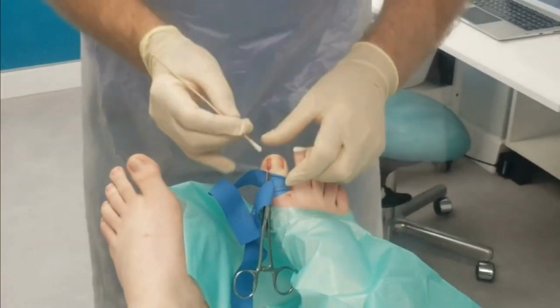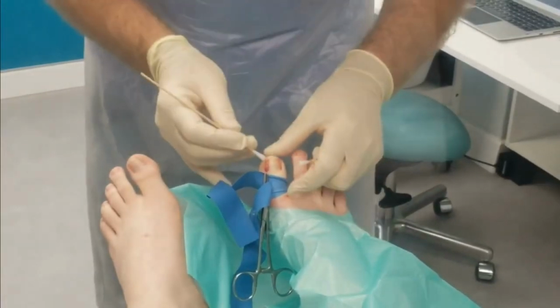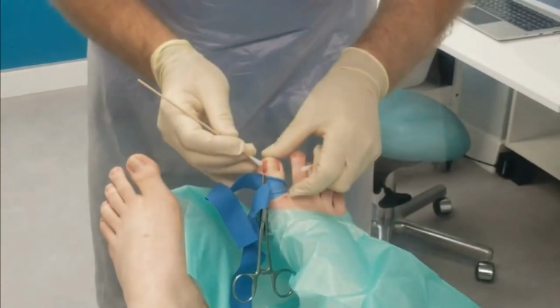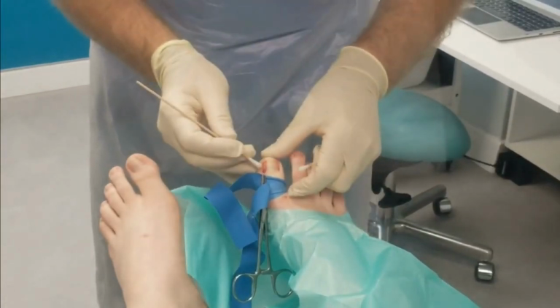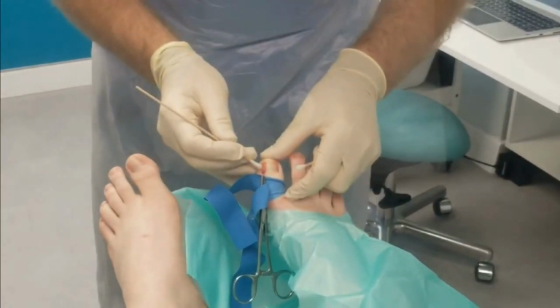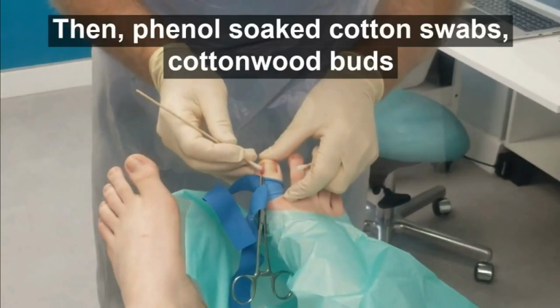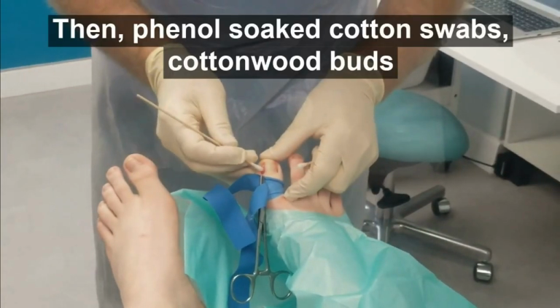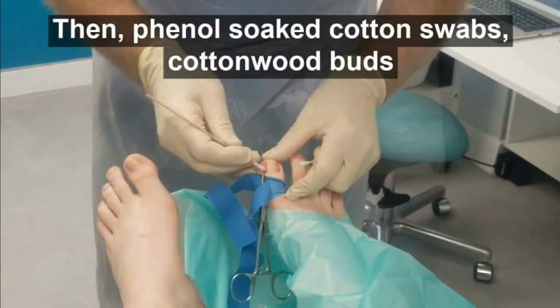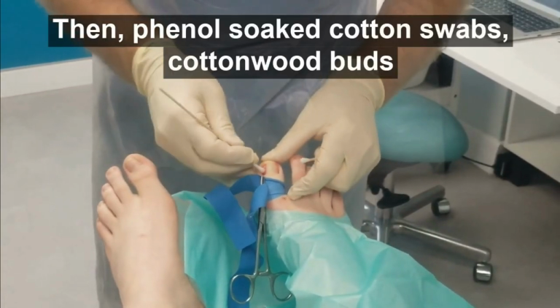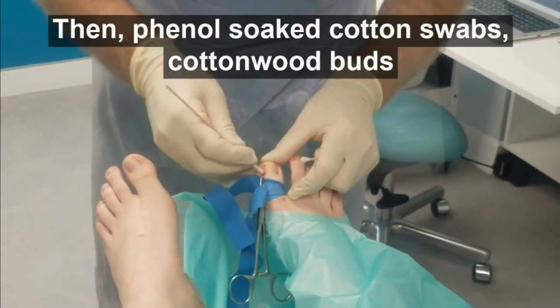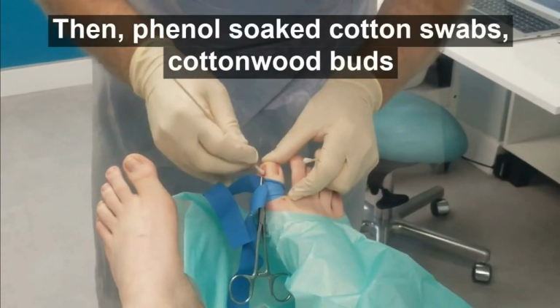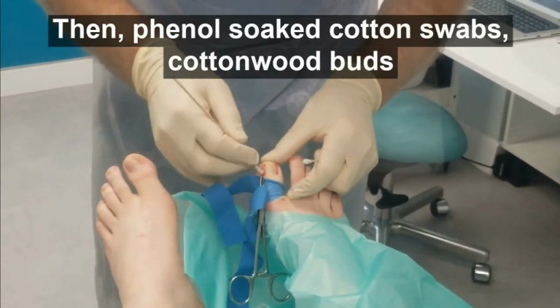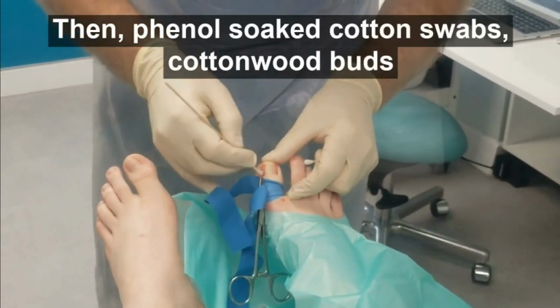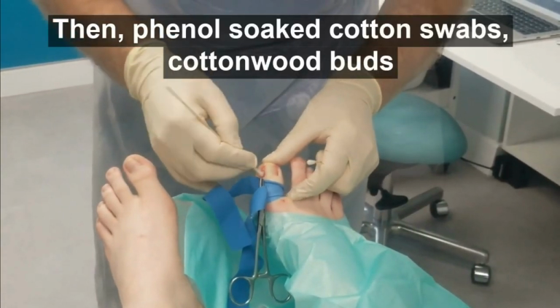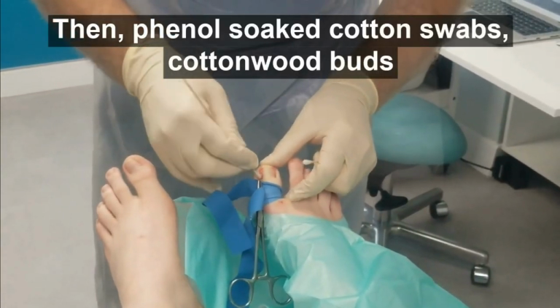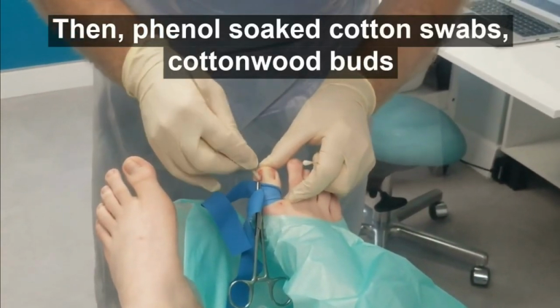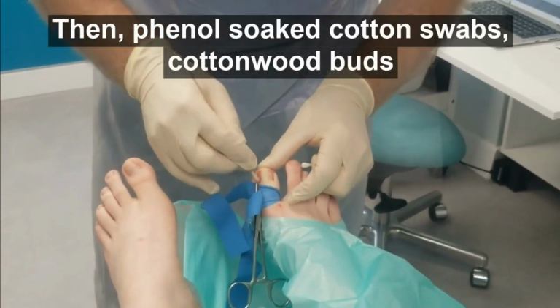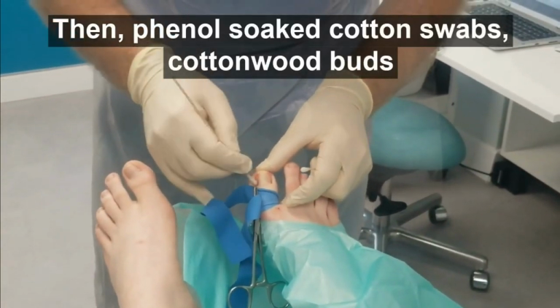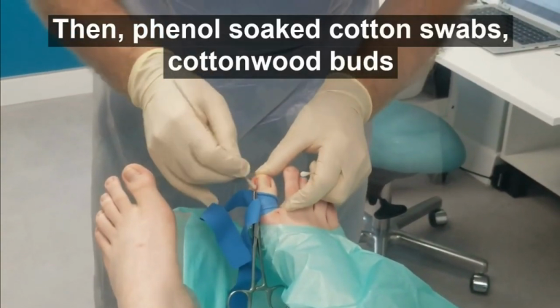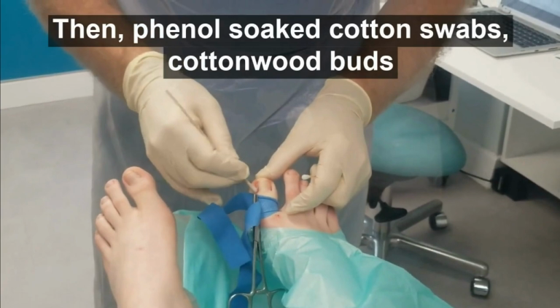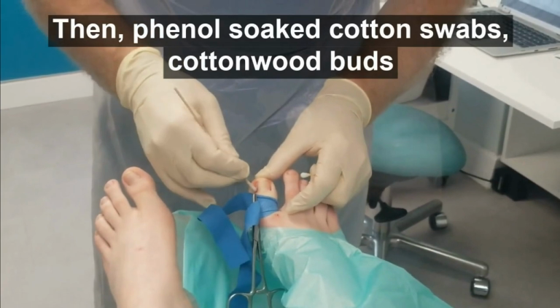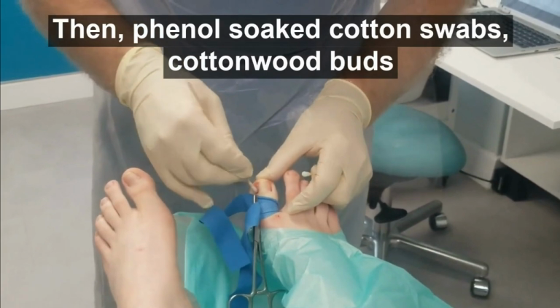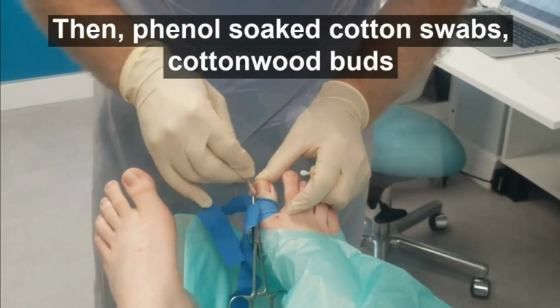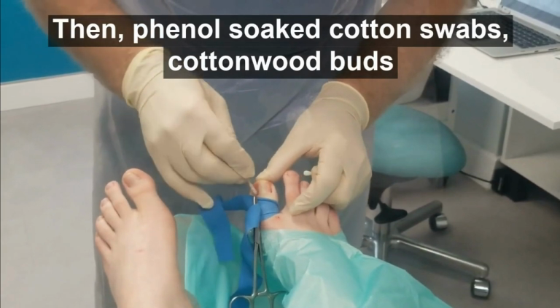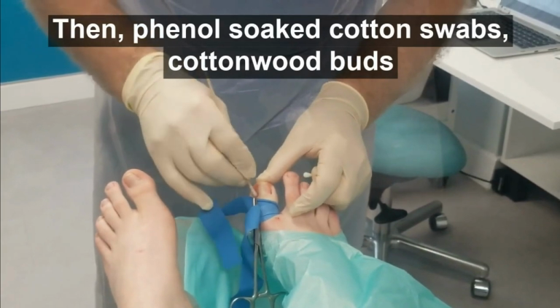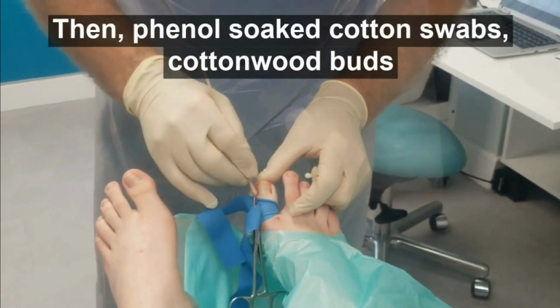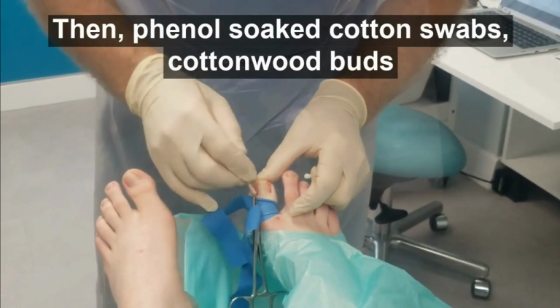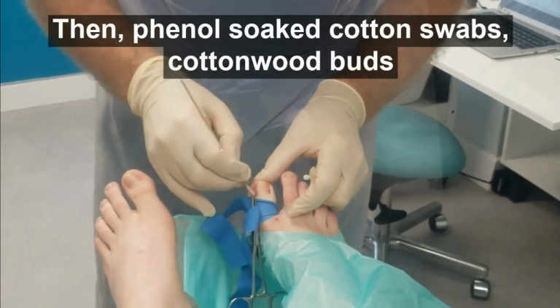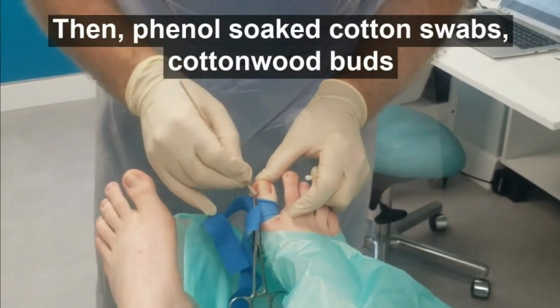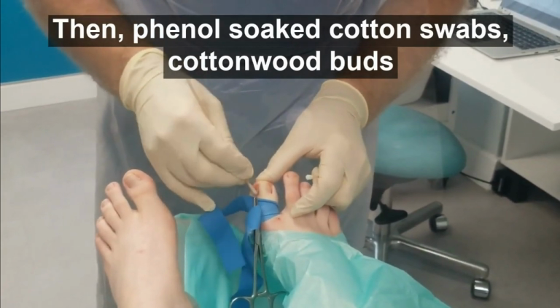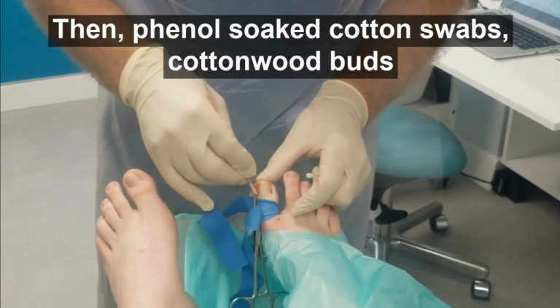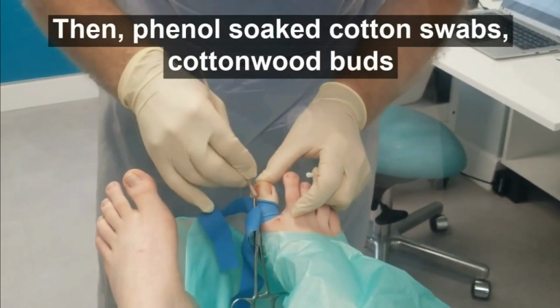Then phenol-soaked cotton swabs — cottonwood buds.